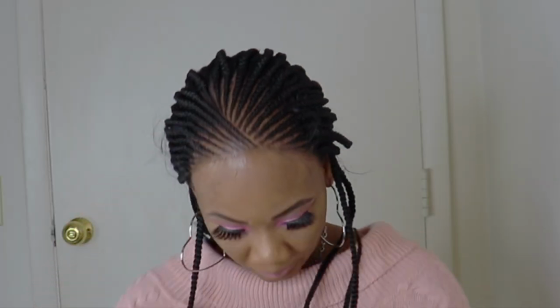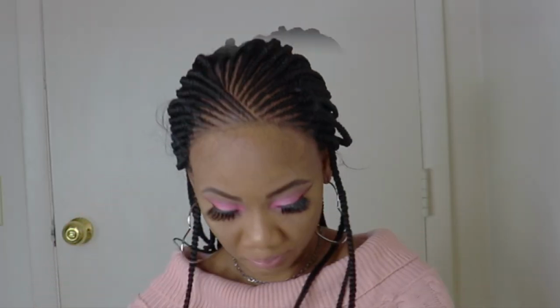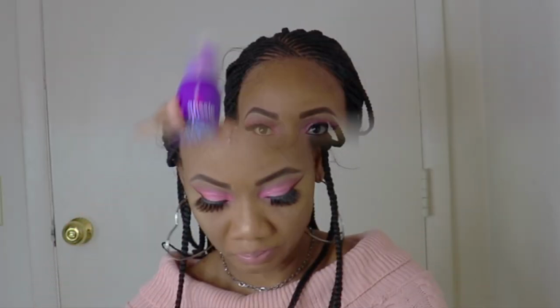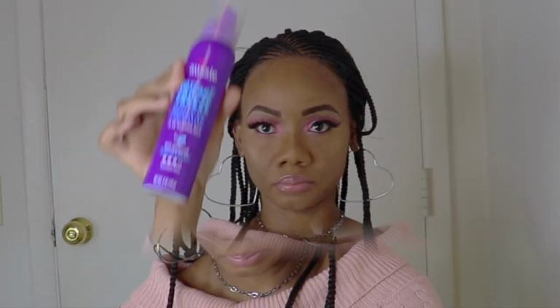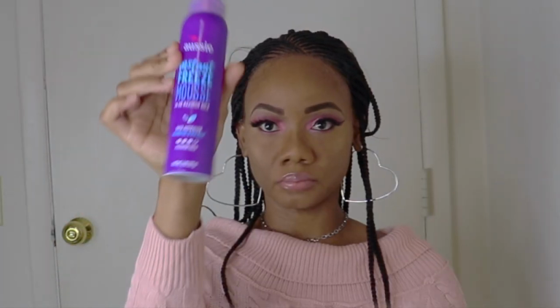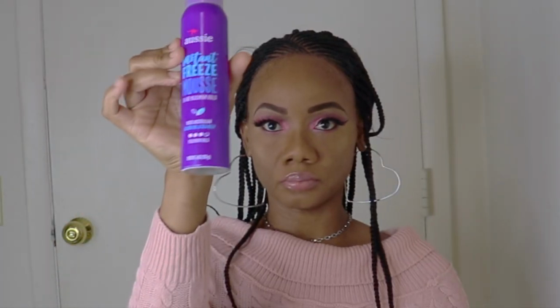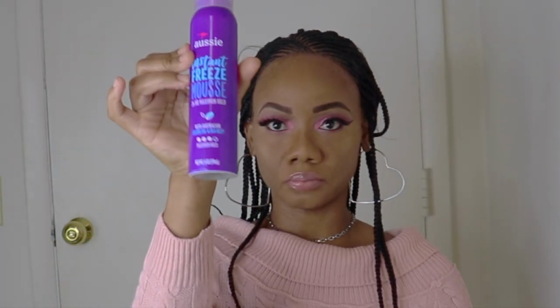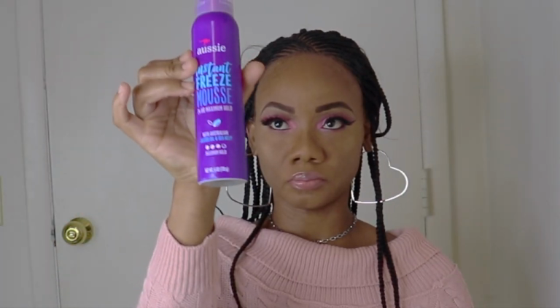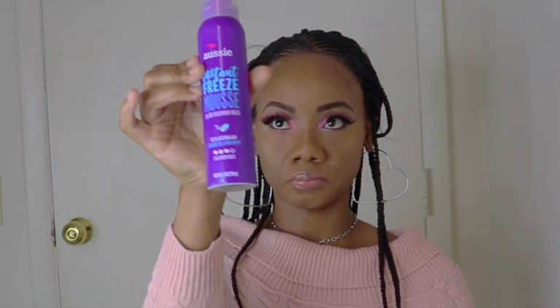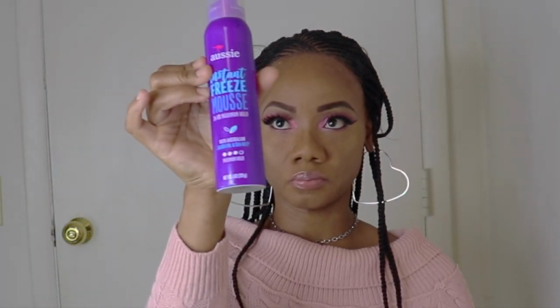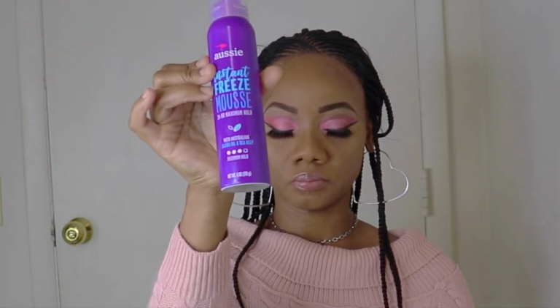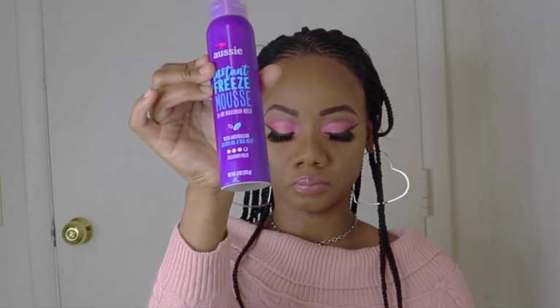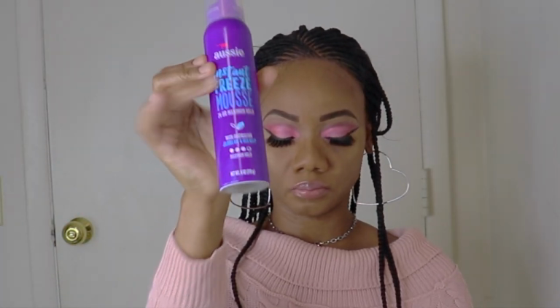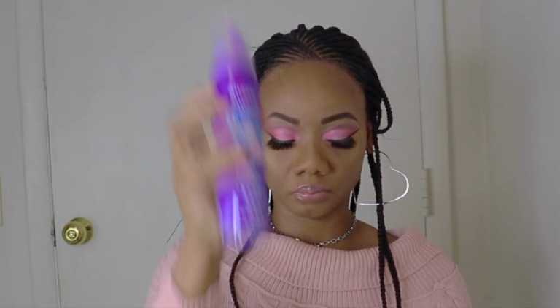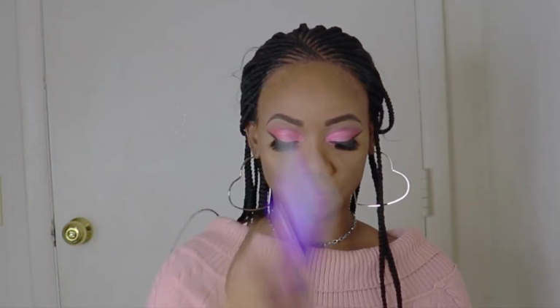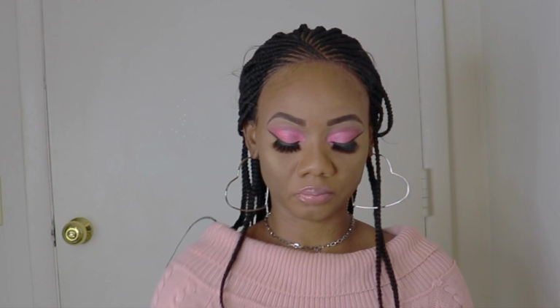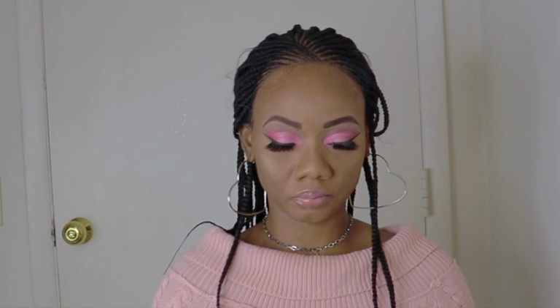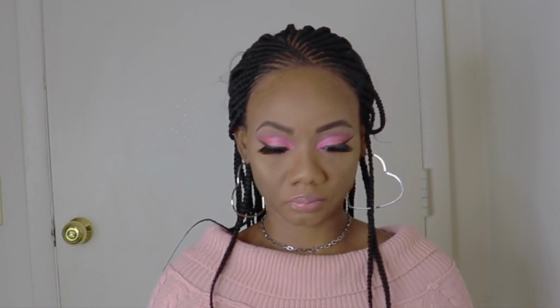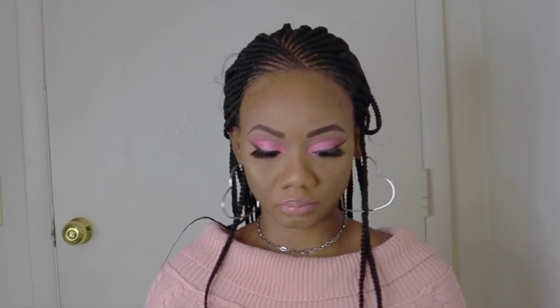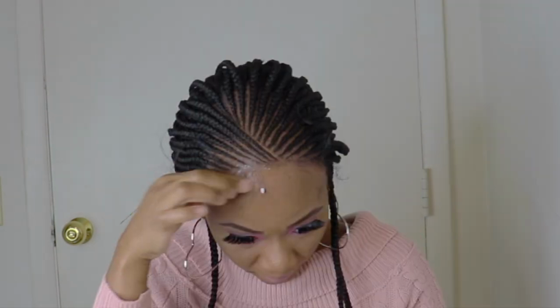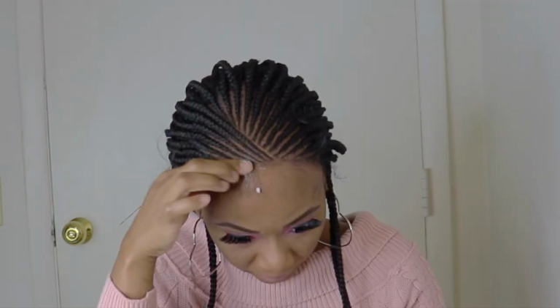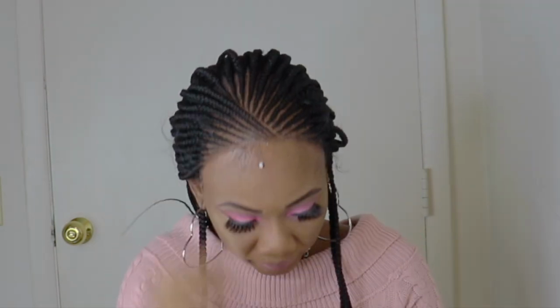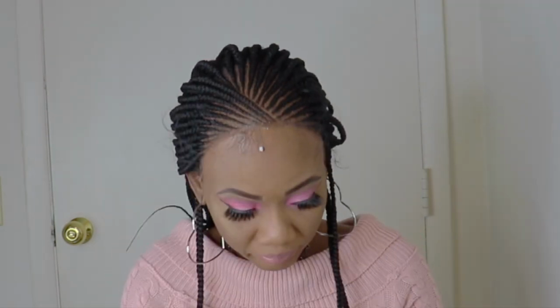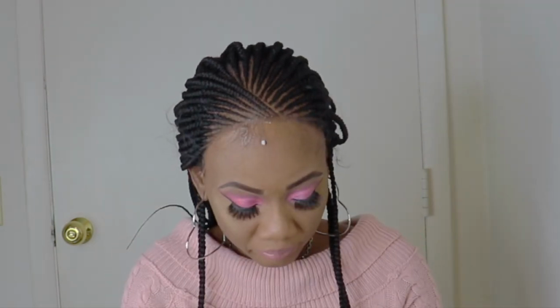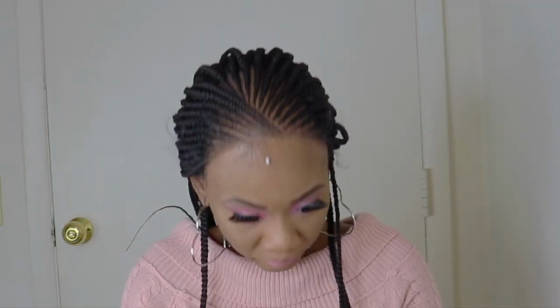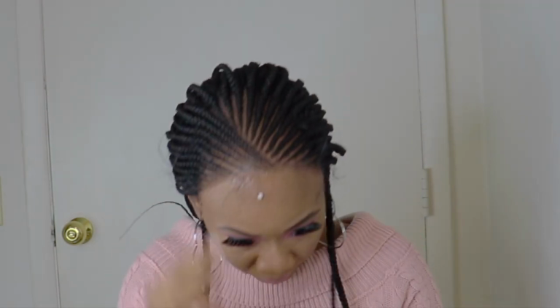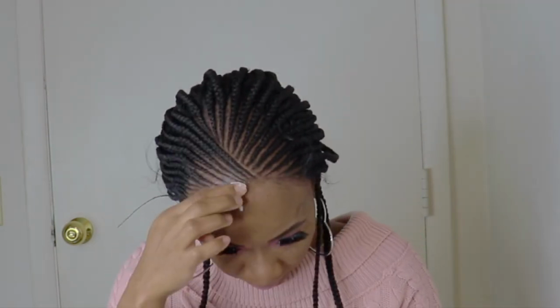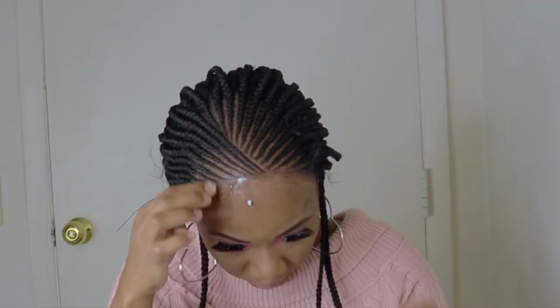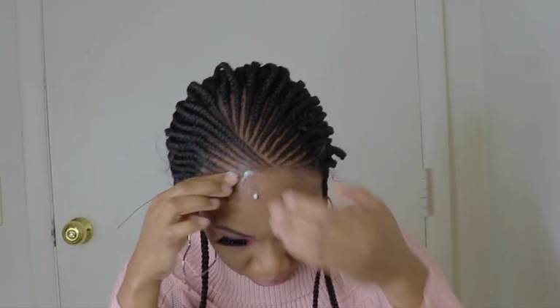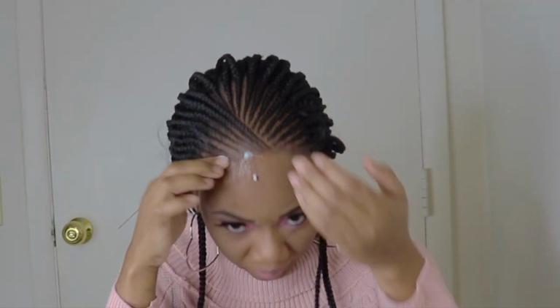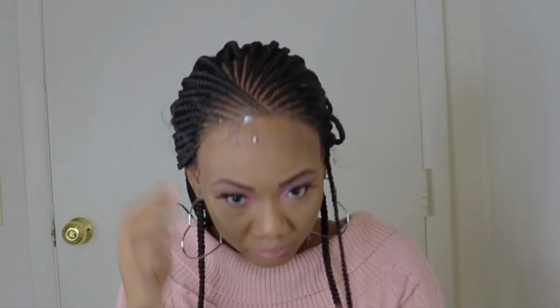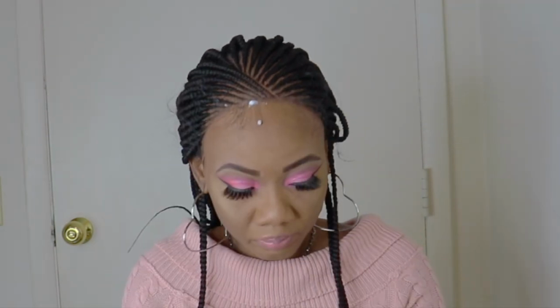Next I'll go in with the Aussie instant freeze mousse to lay these baby hairs.